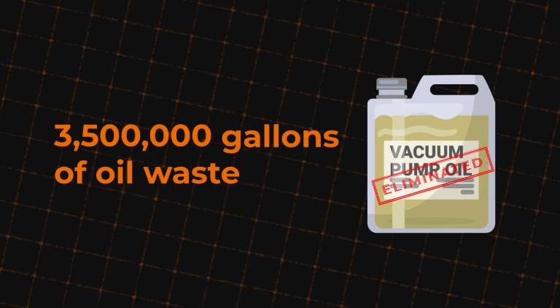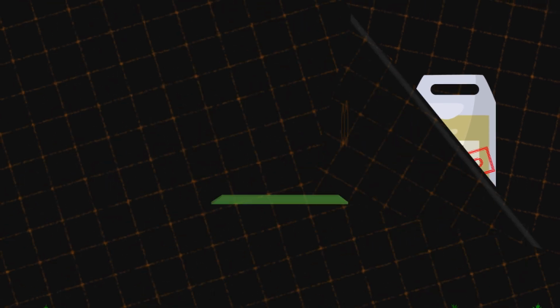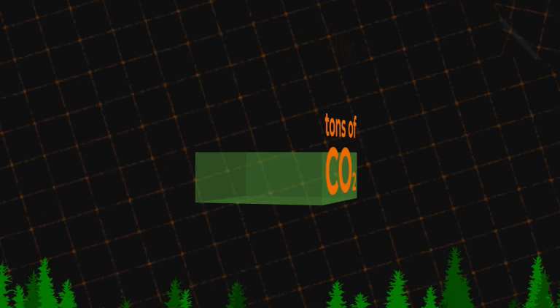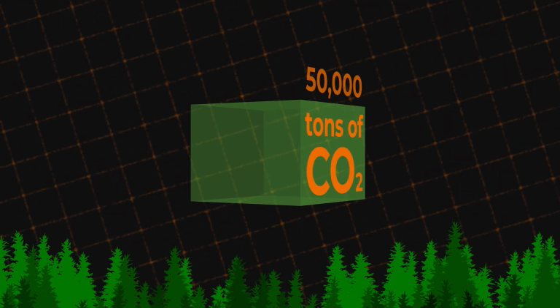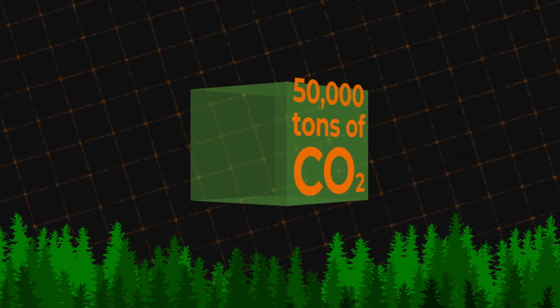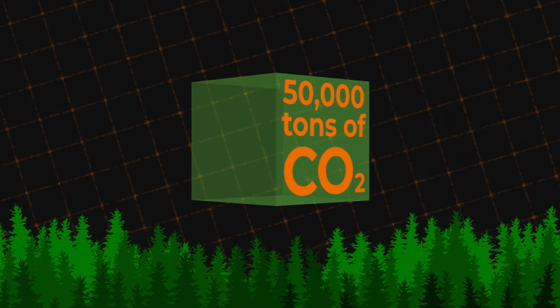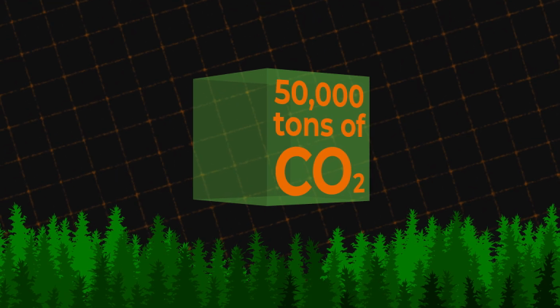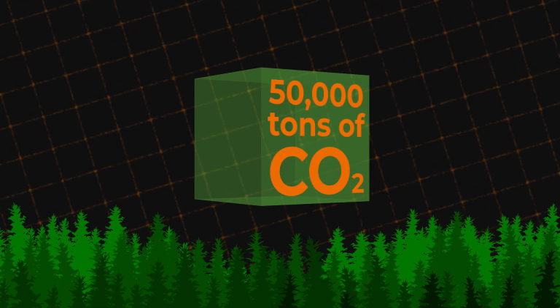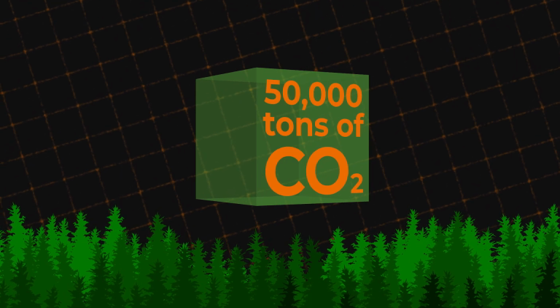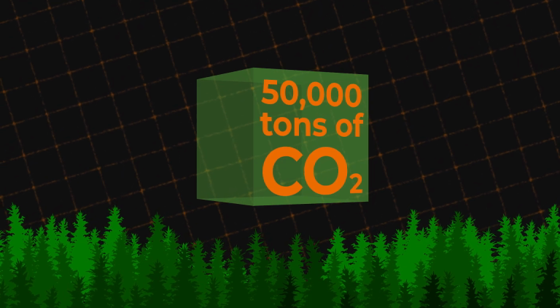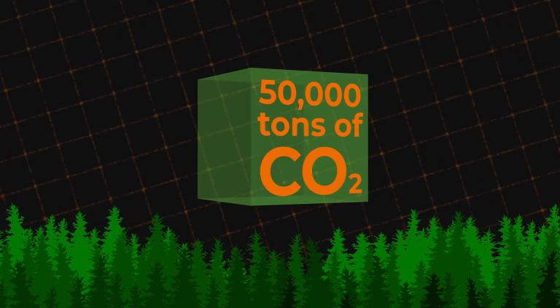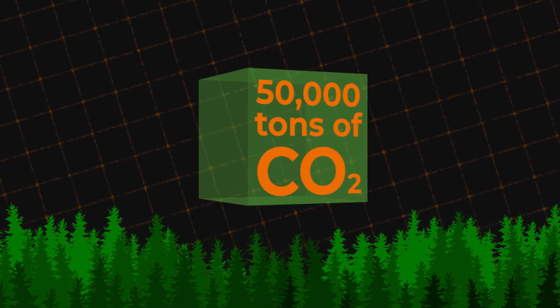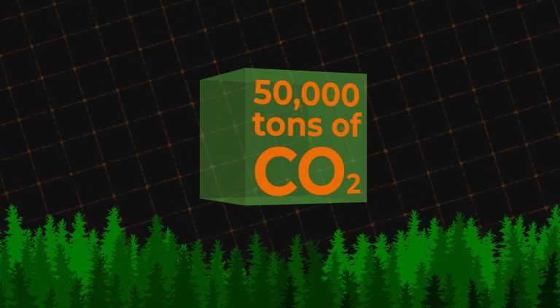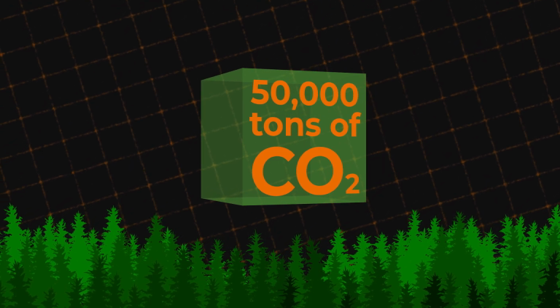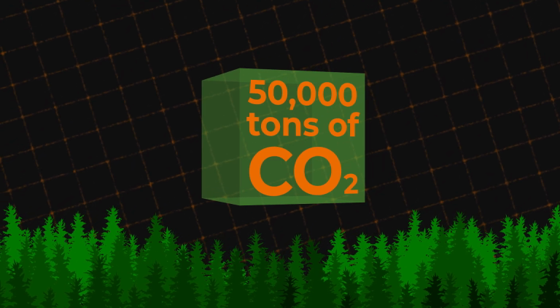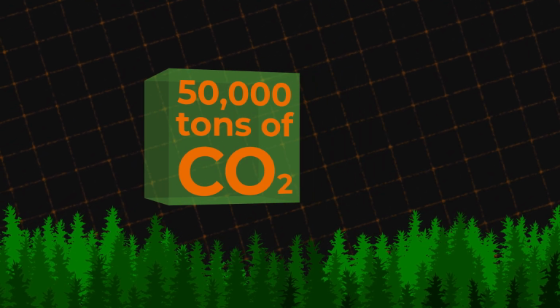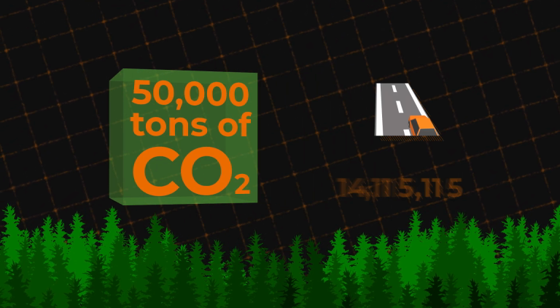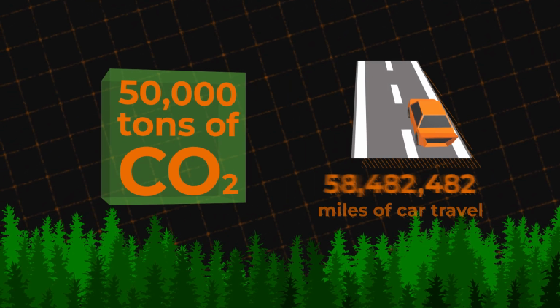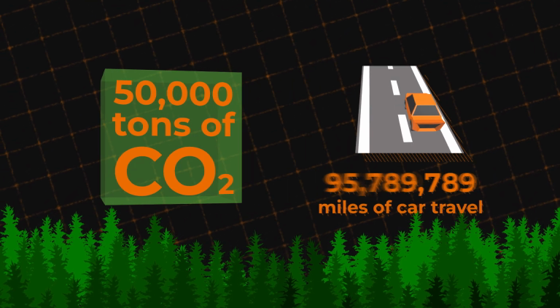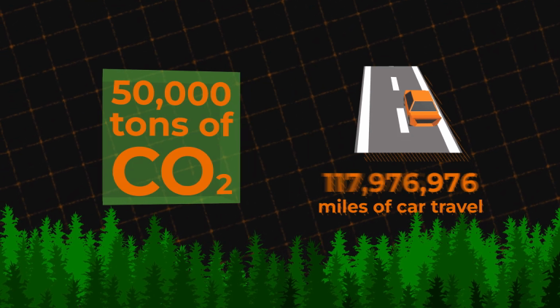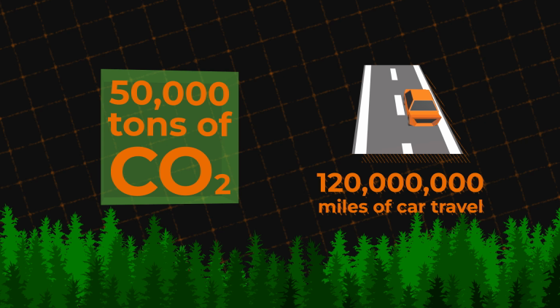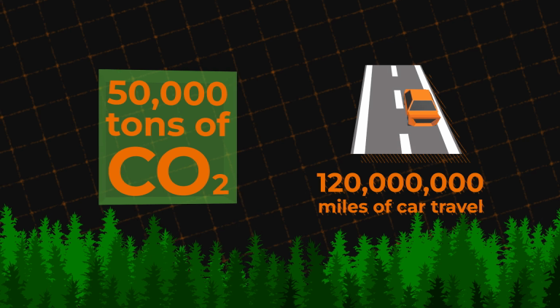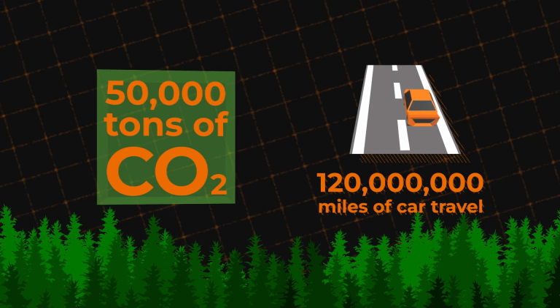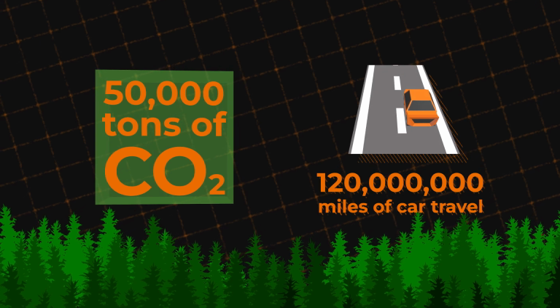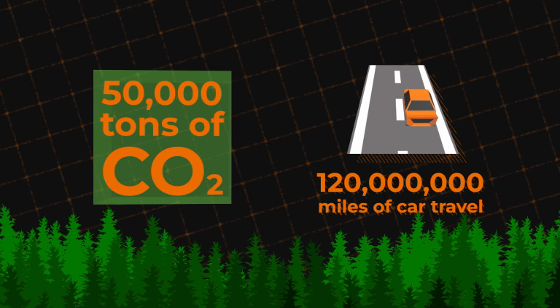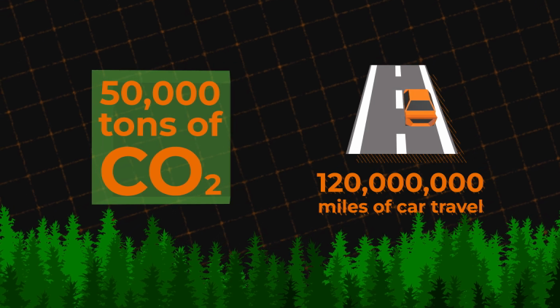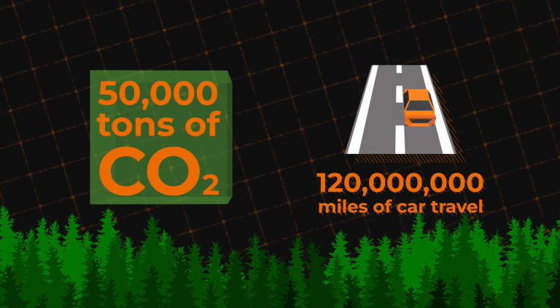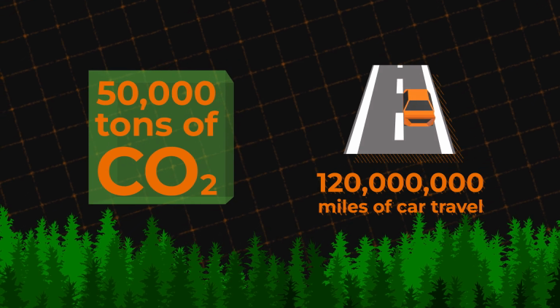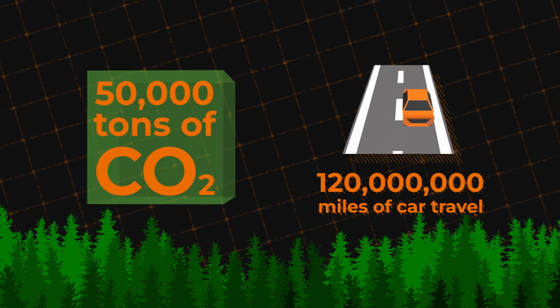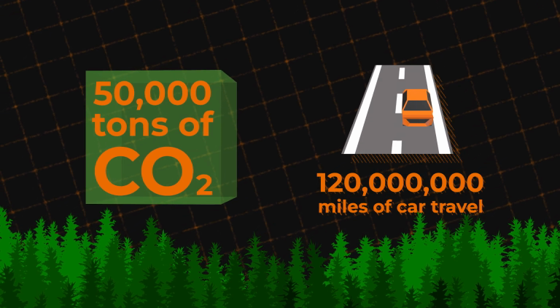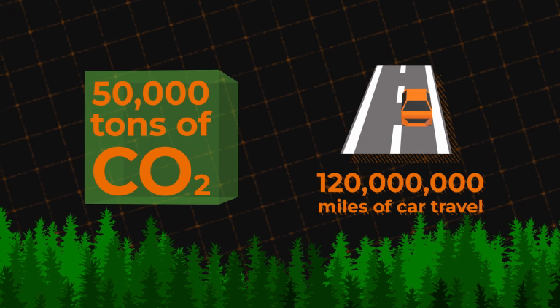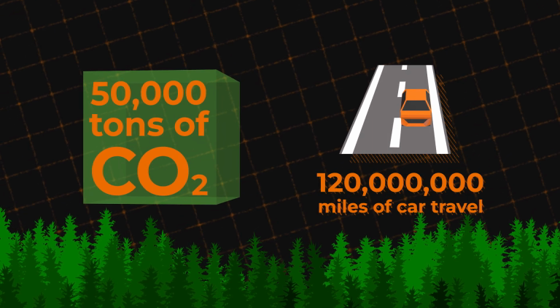That would reduce carbon emissions by 50,000 tons — the equivalent of avoiding 120 million miles of gasoline-powered travel.